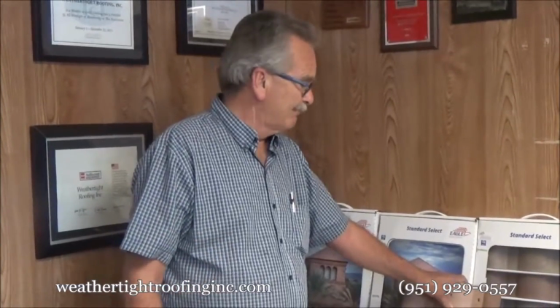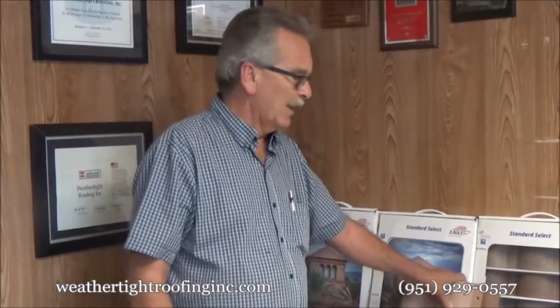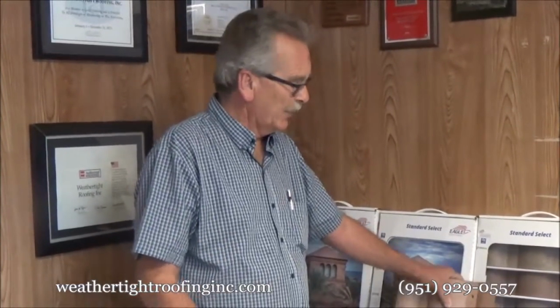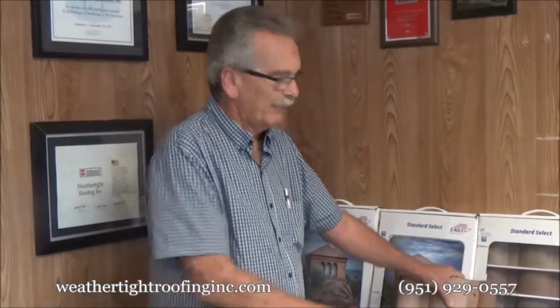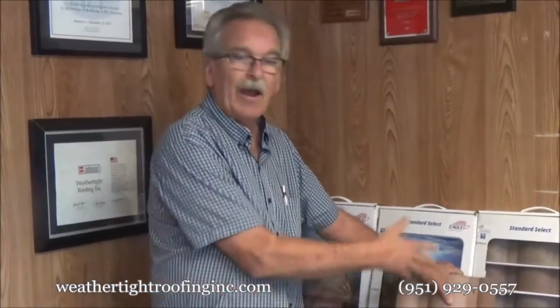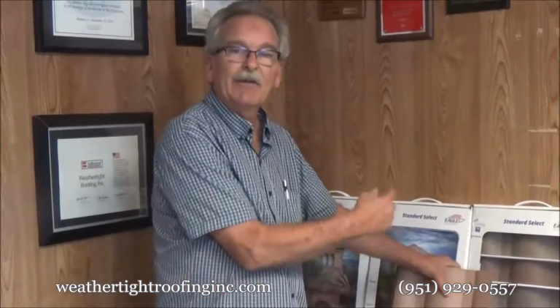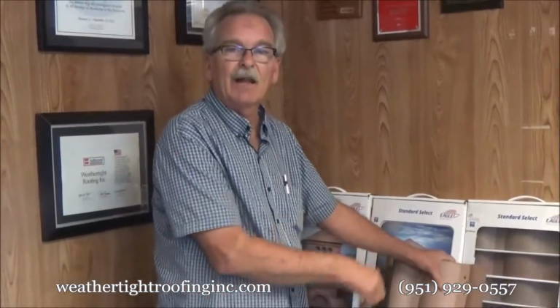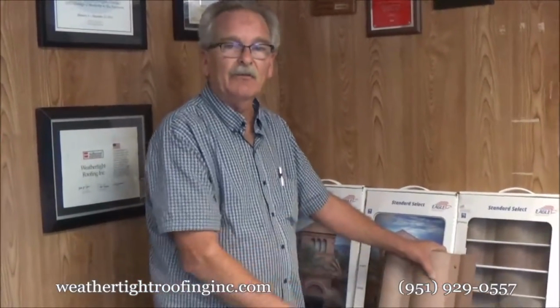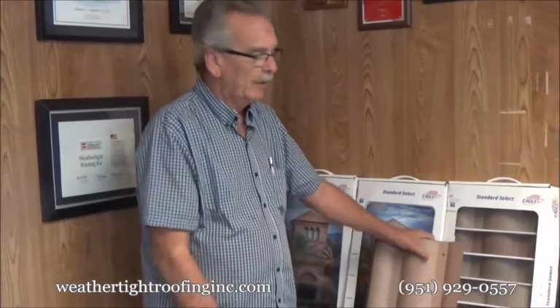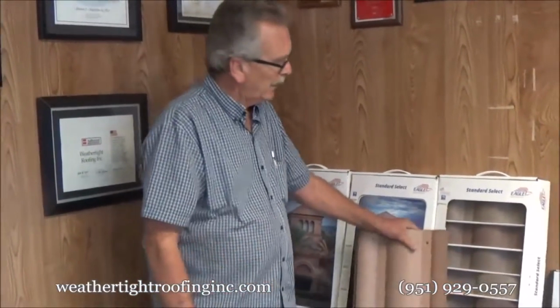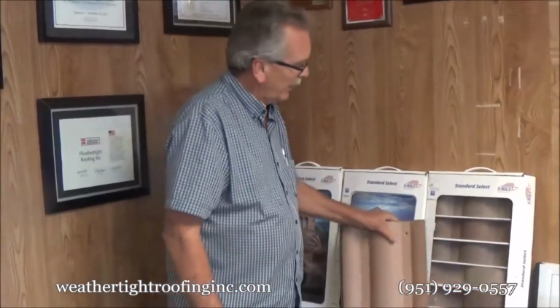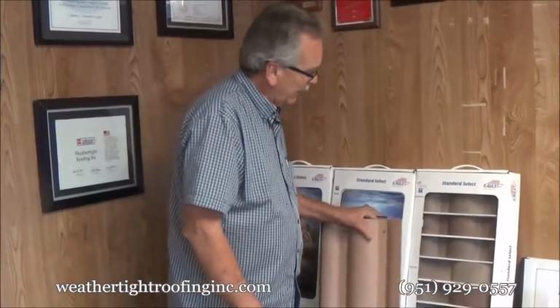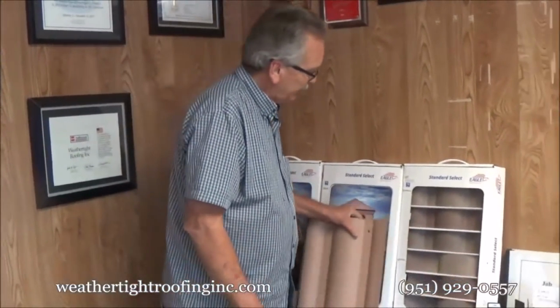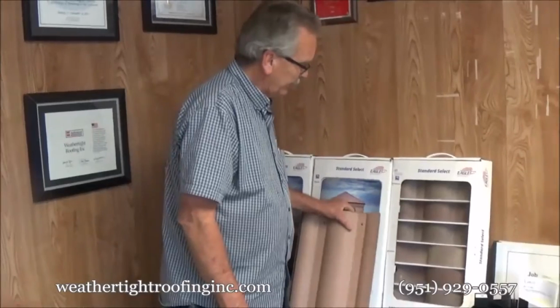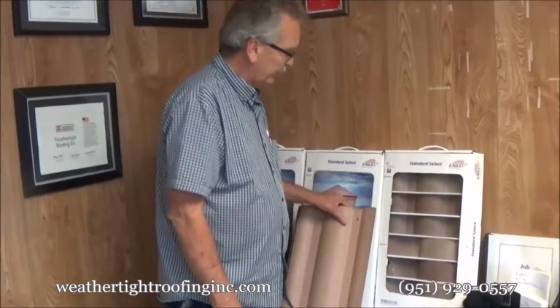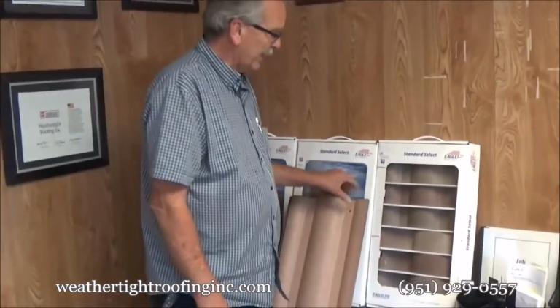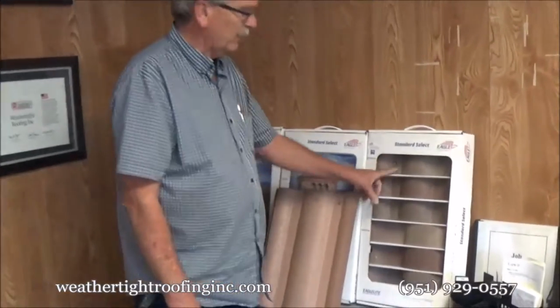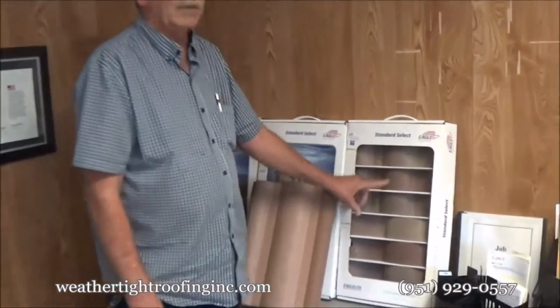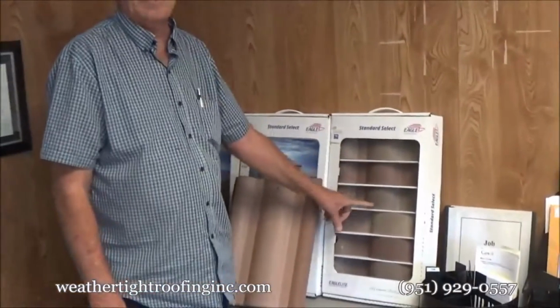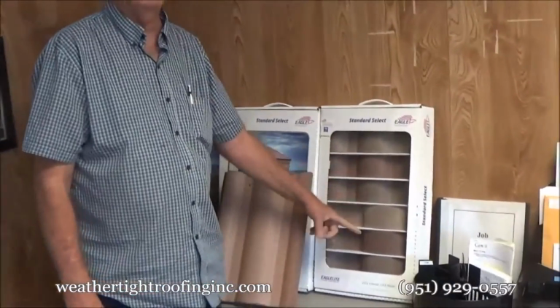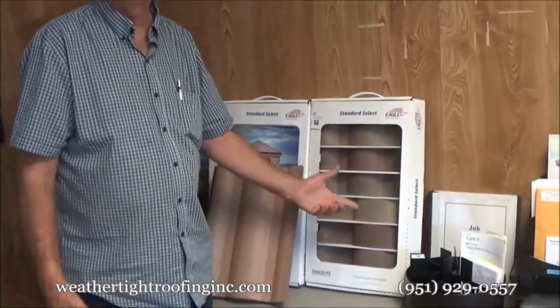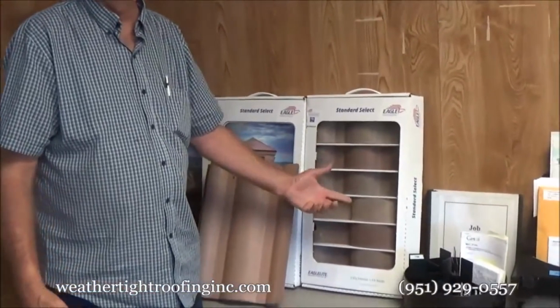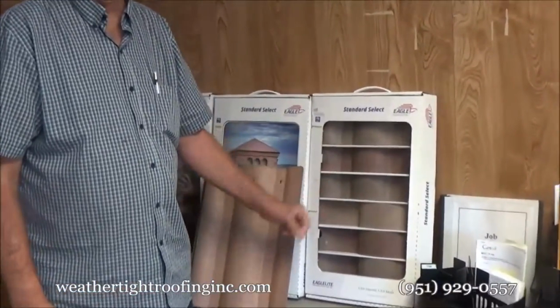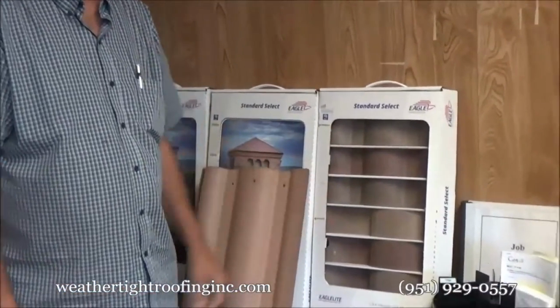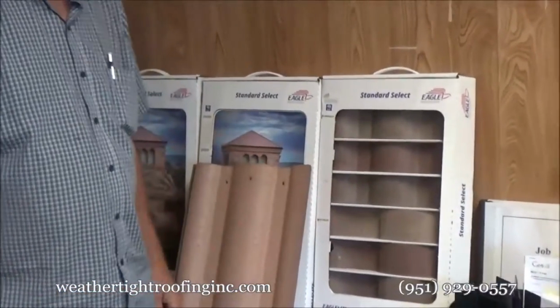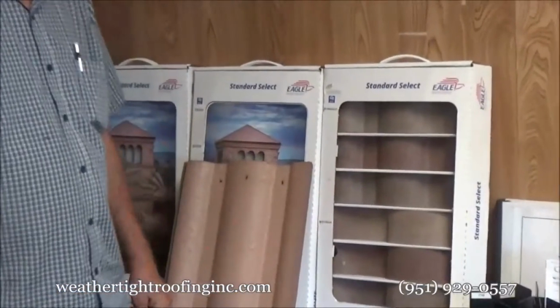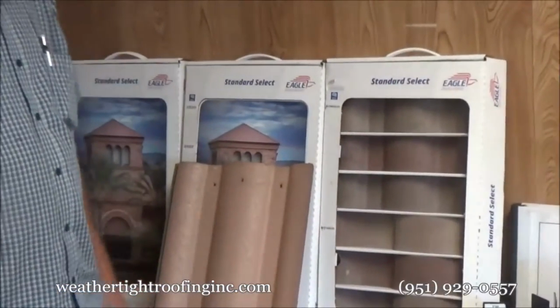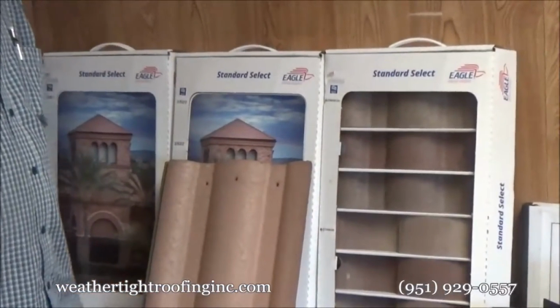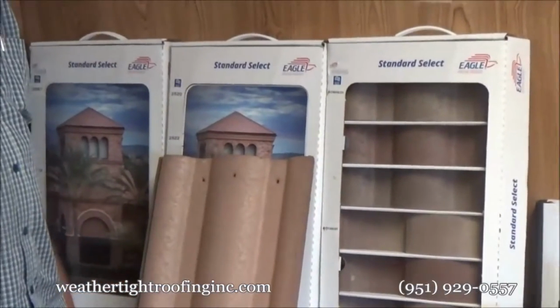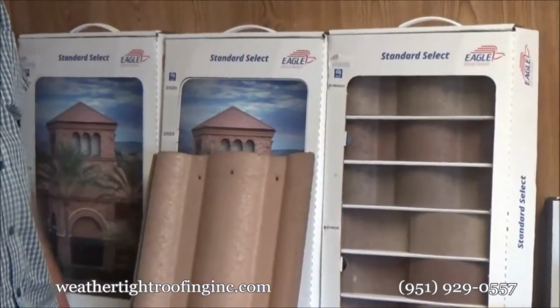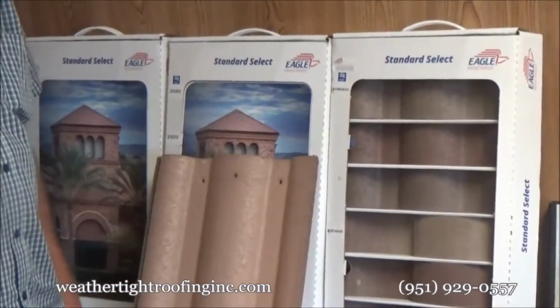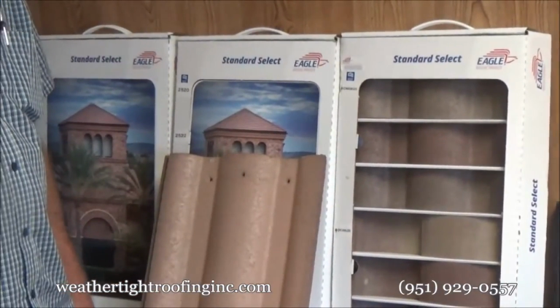Tile comes in a variety of colors. We have selections and samples for anybody who wants to take a look at them.